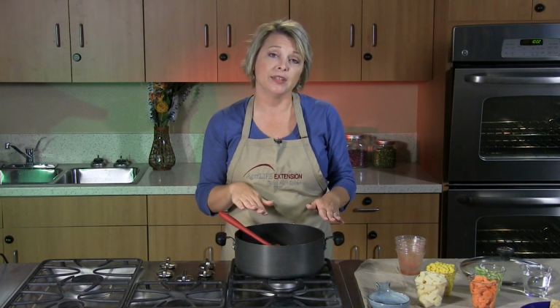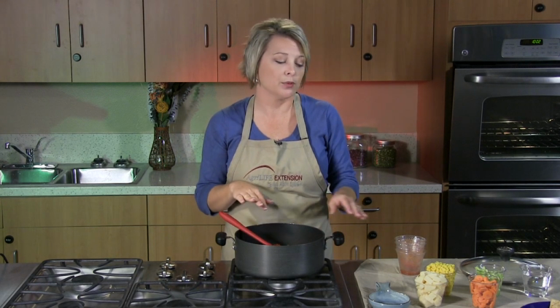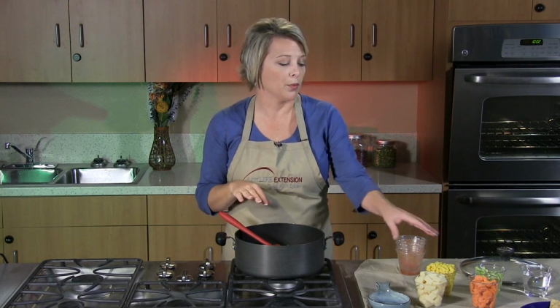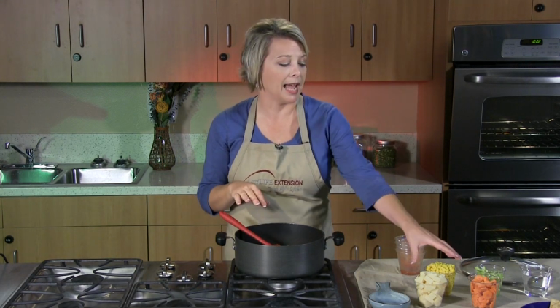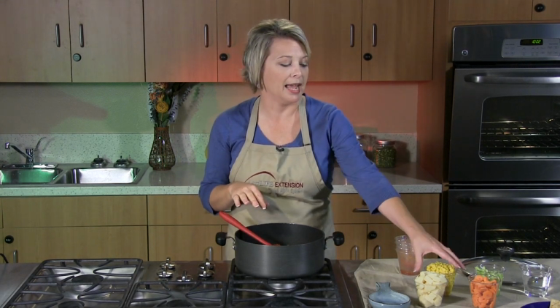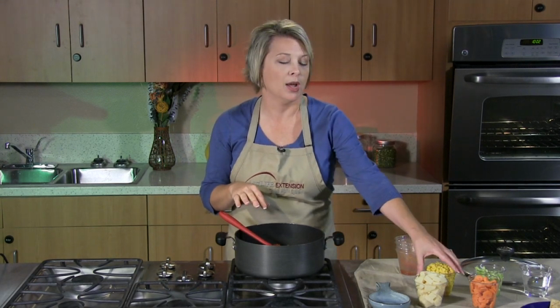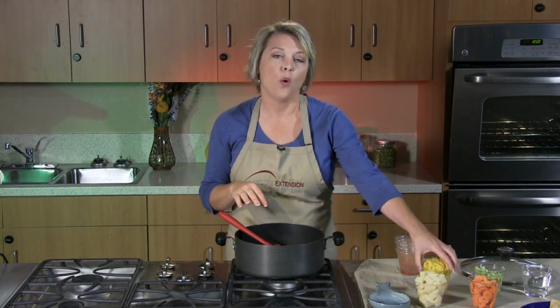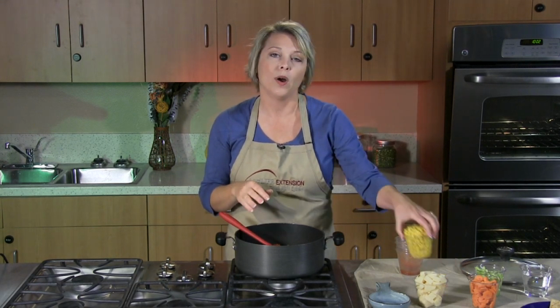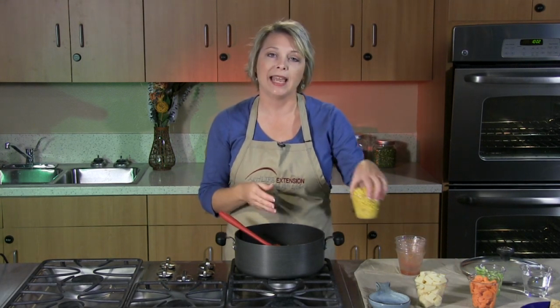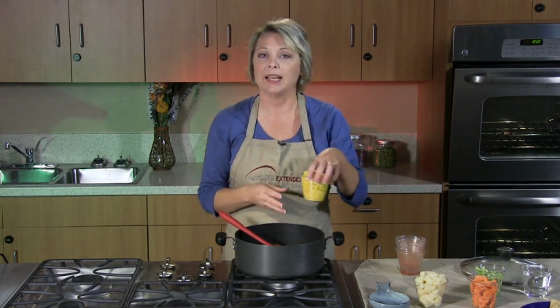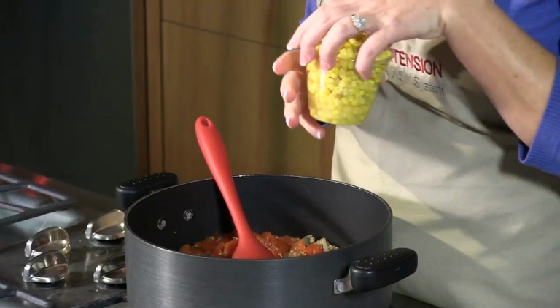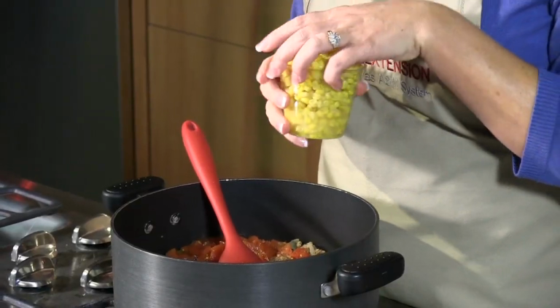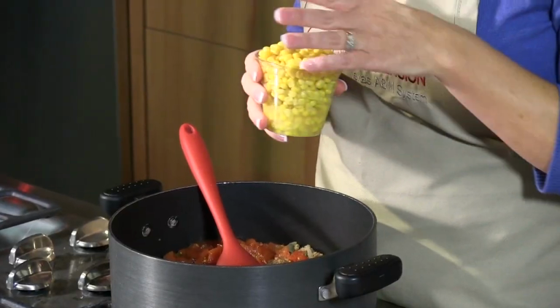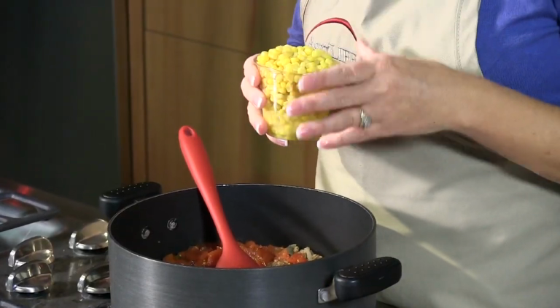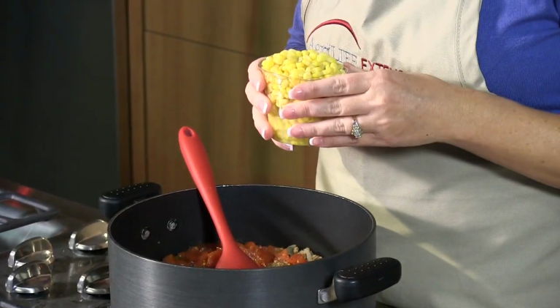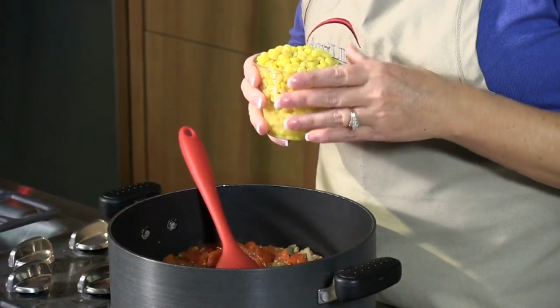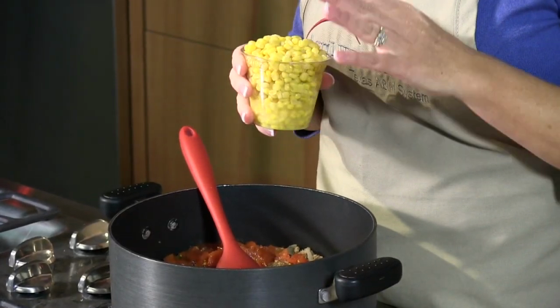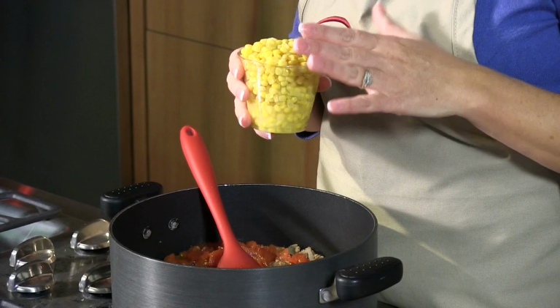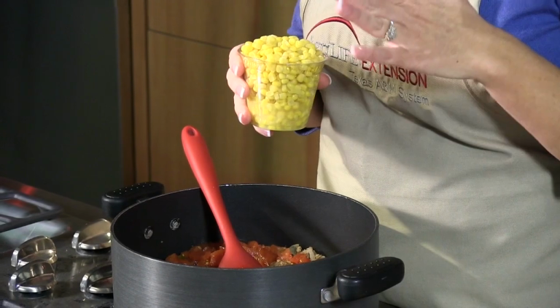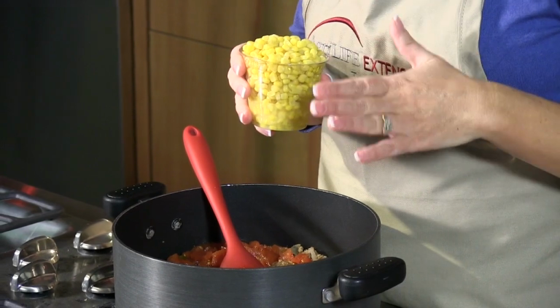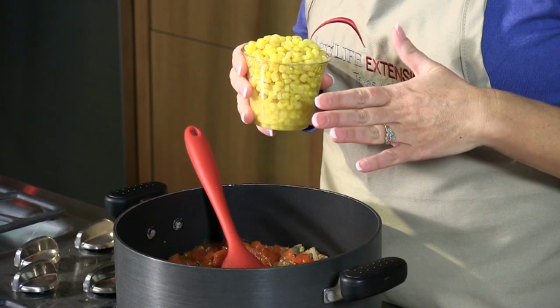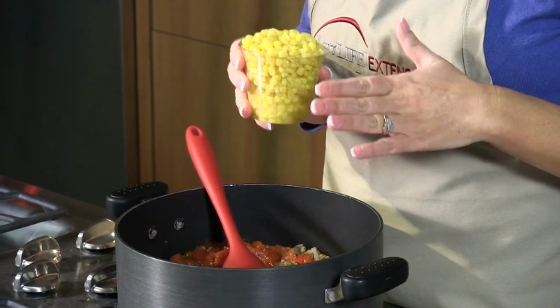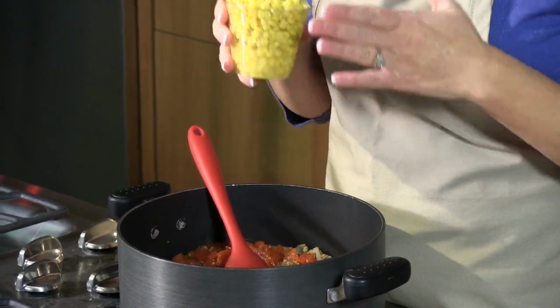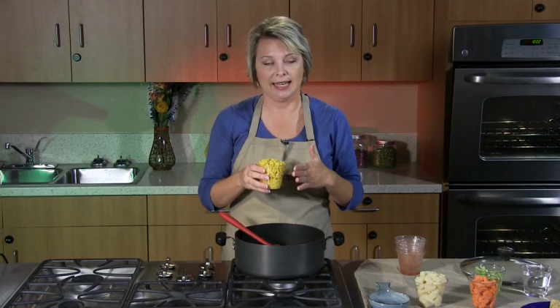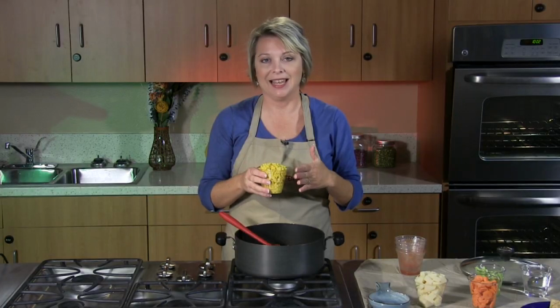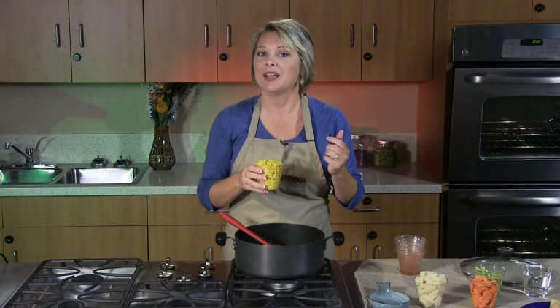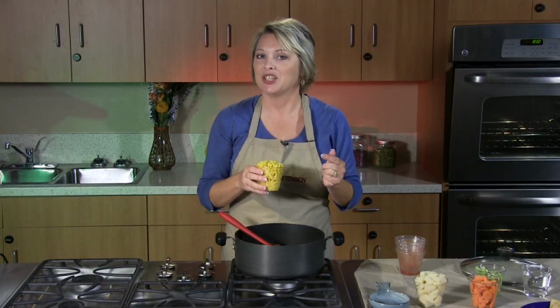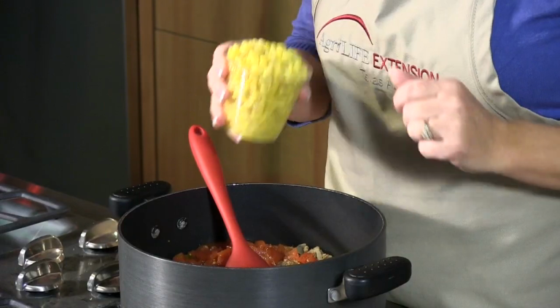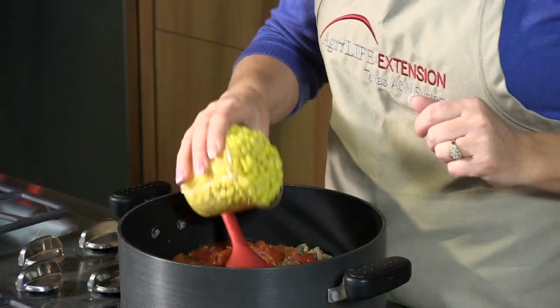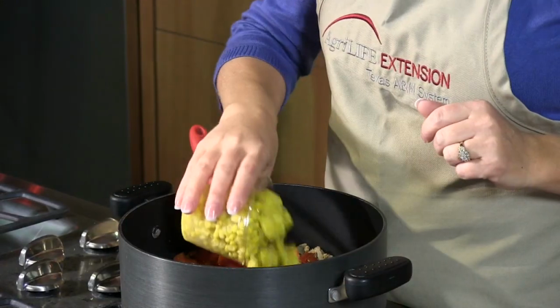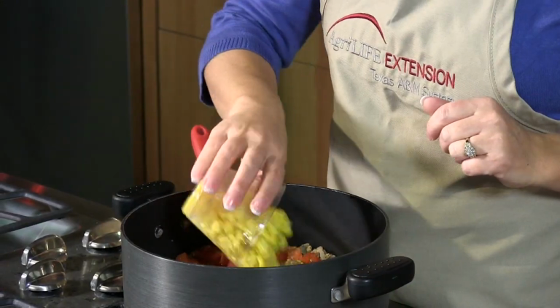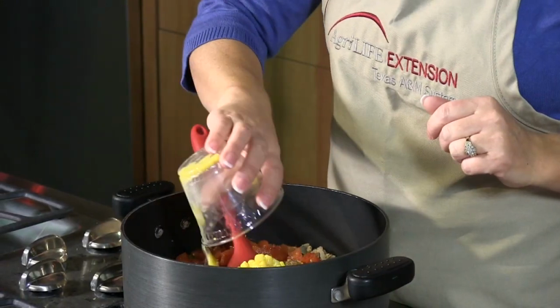To this, we're going to add one can of whole kernel corn. We want to make sure we drain it, and again, check the label for the low sodium.